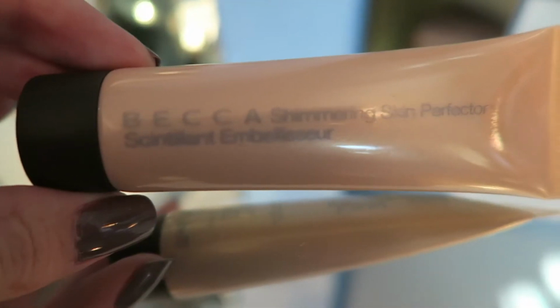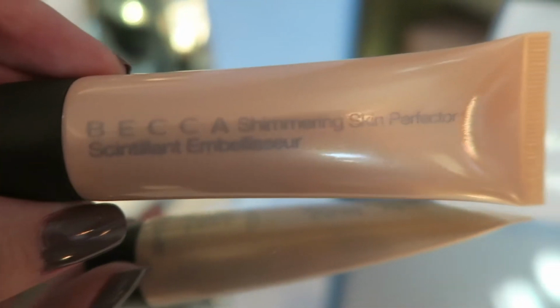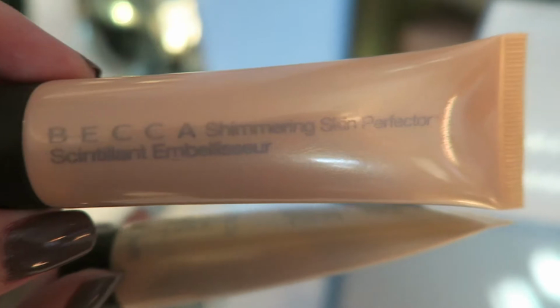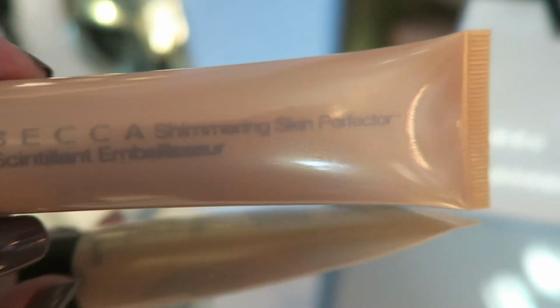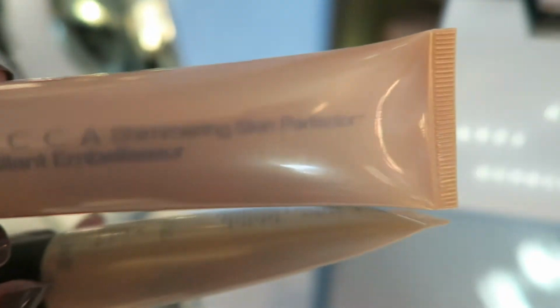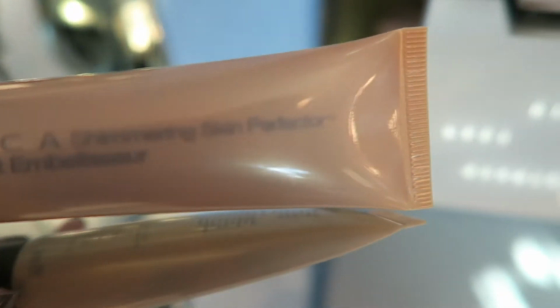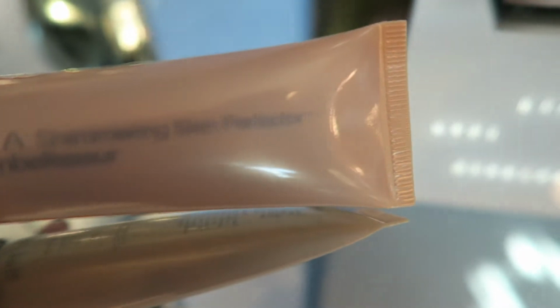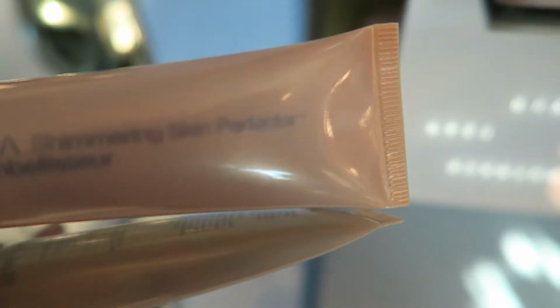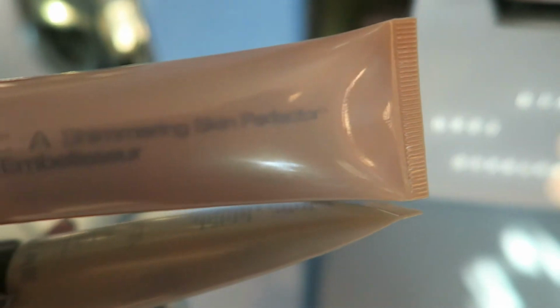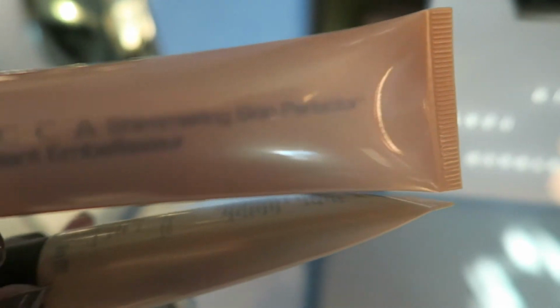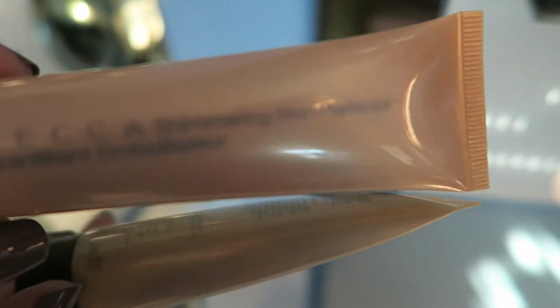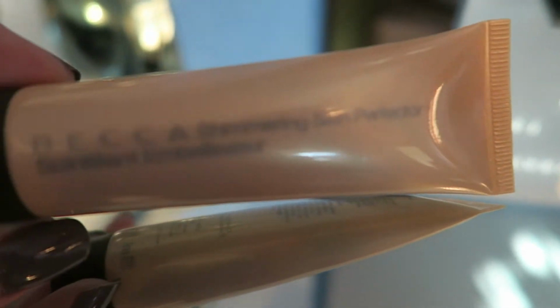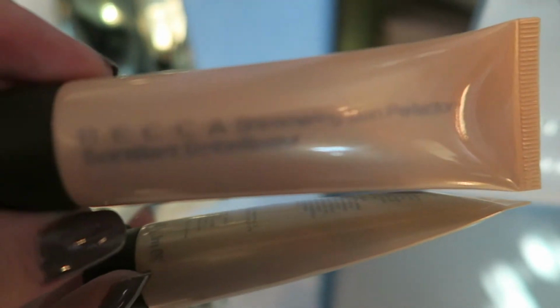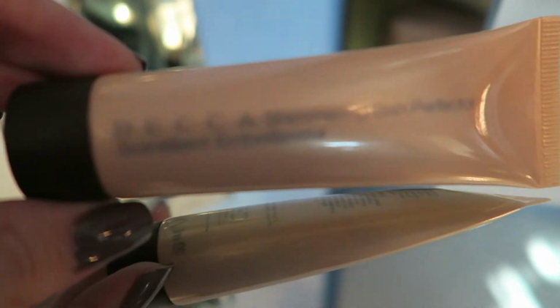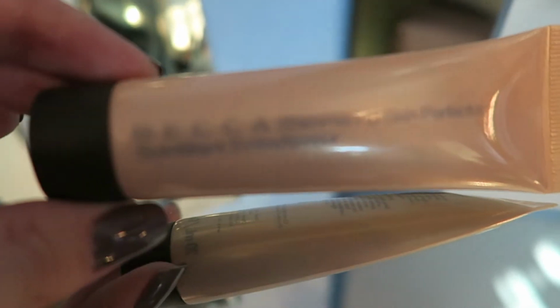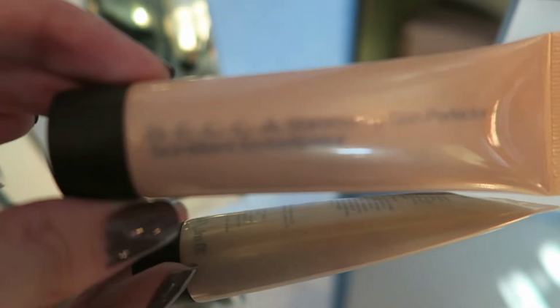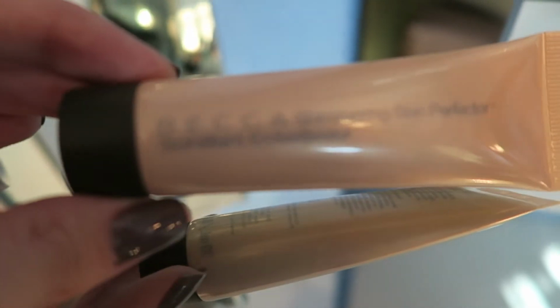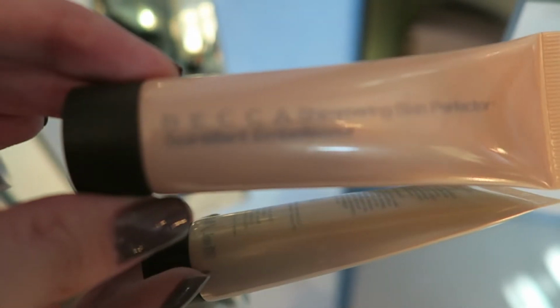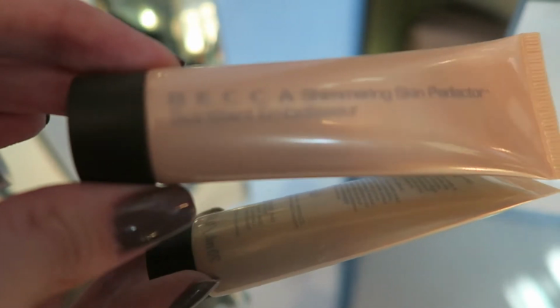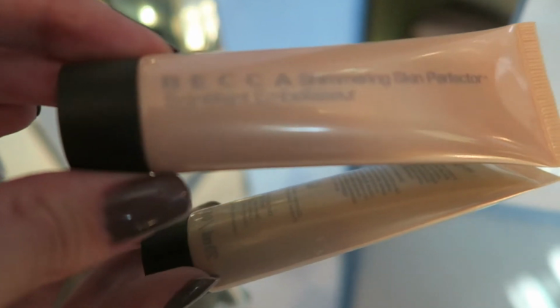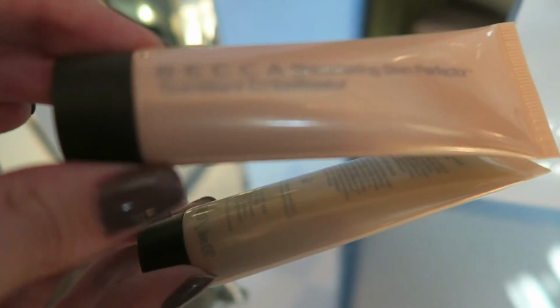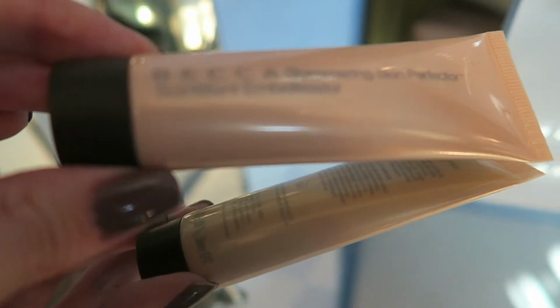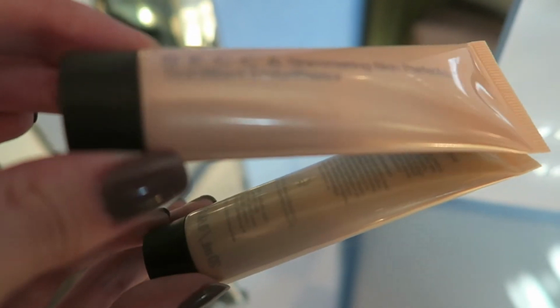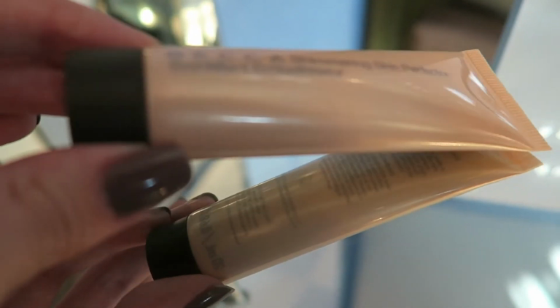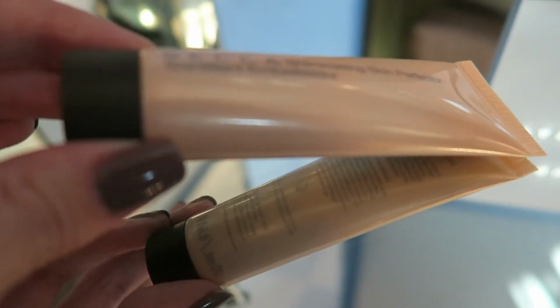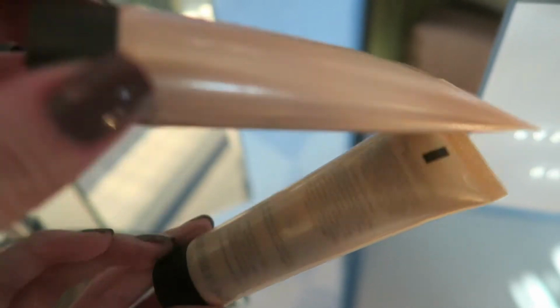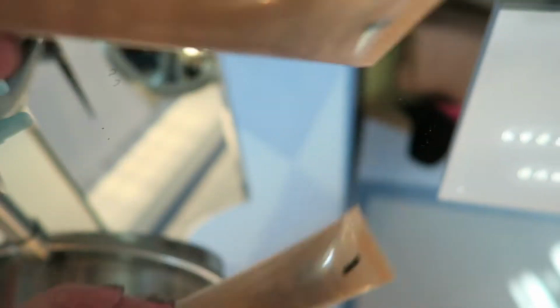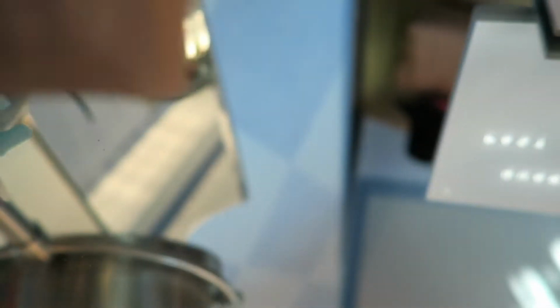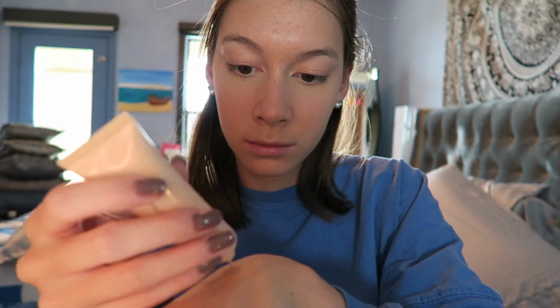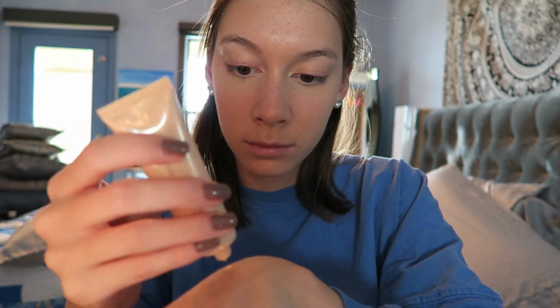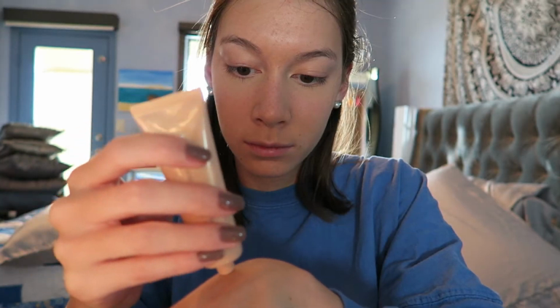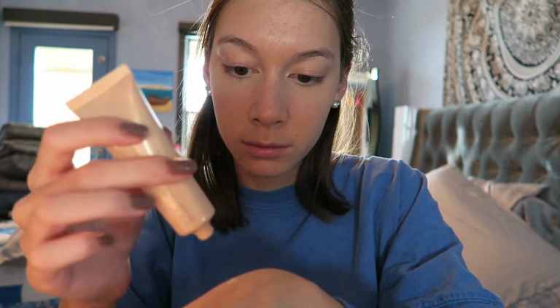I'm highlighting my face with the Becca Shimmering Skin Perfector in the shade Moonstone.